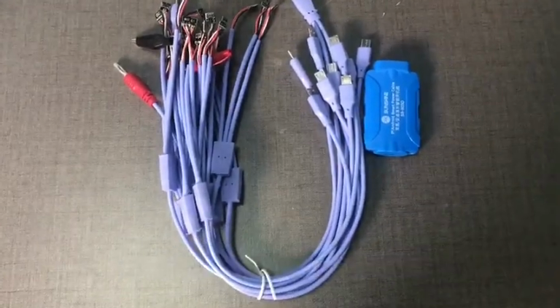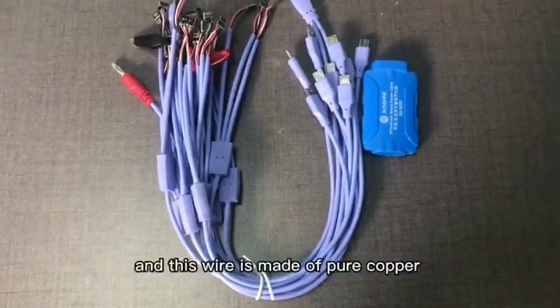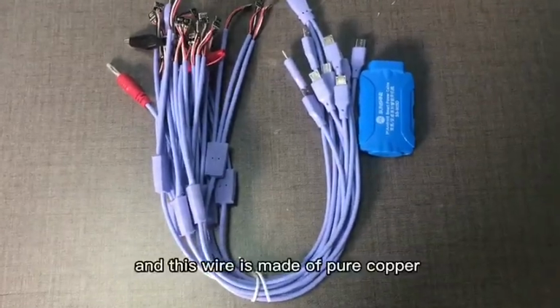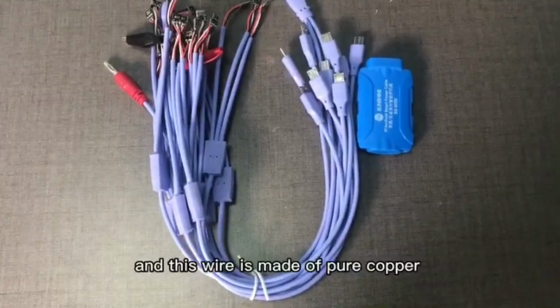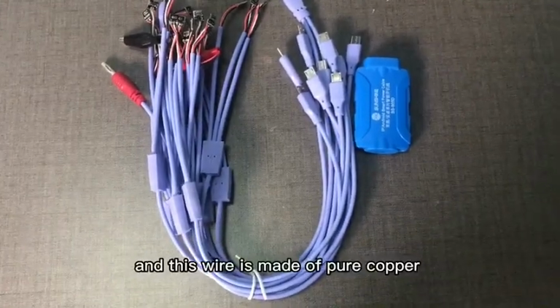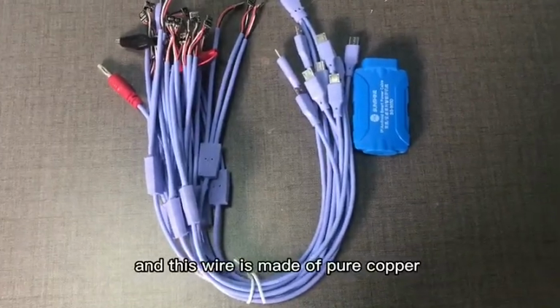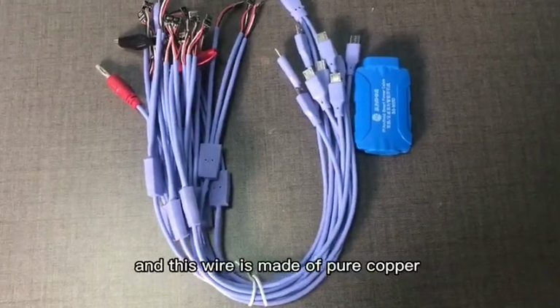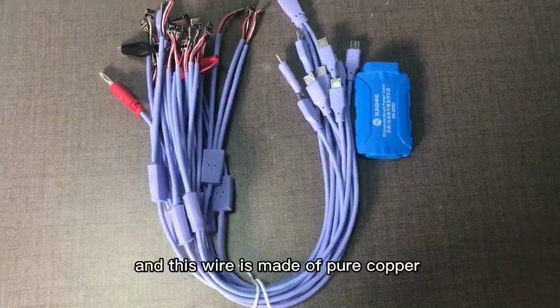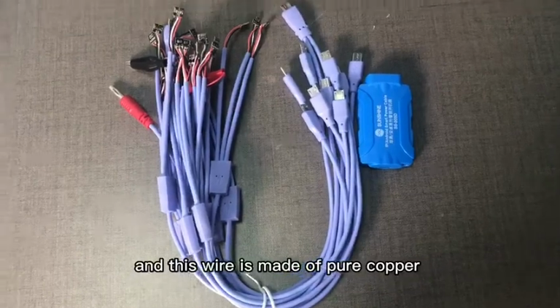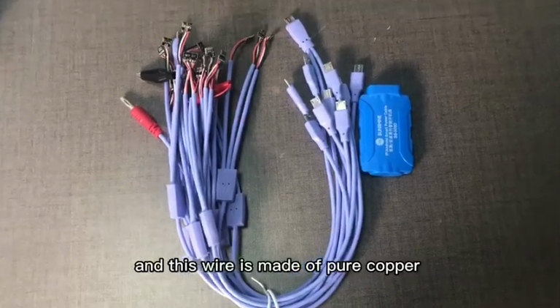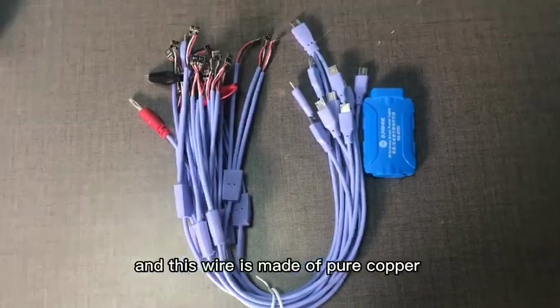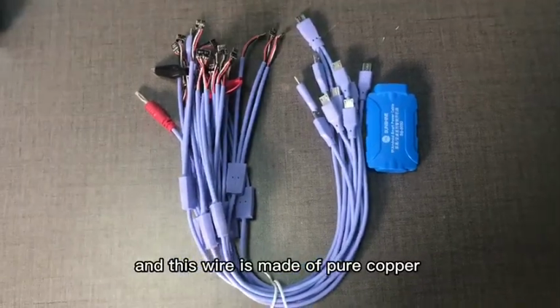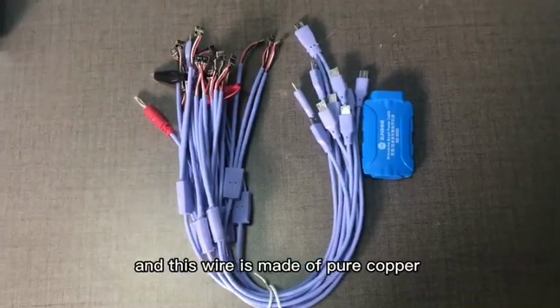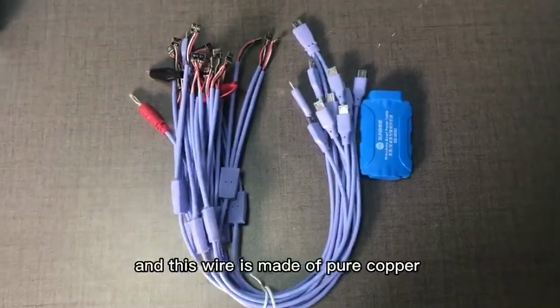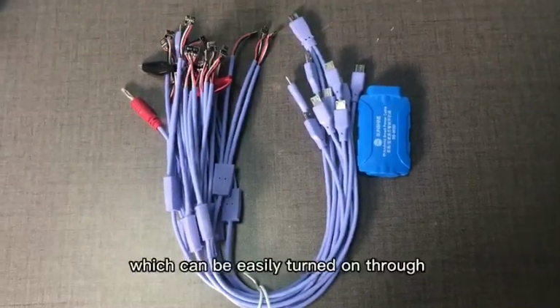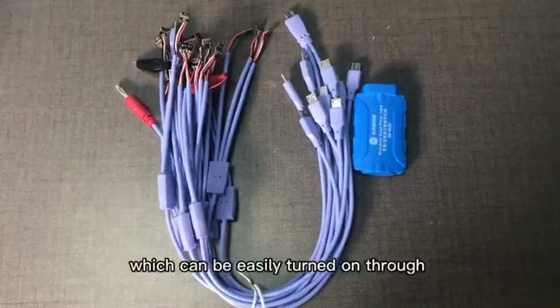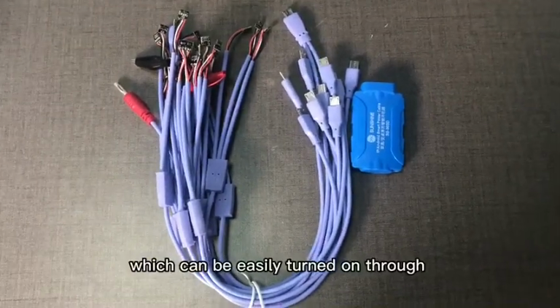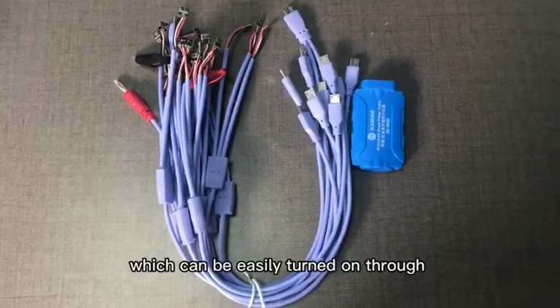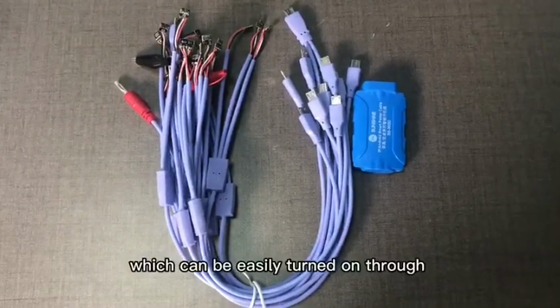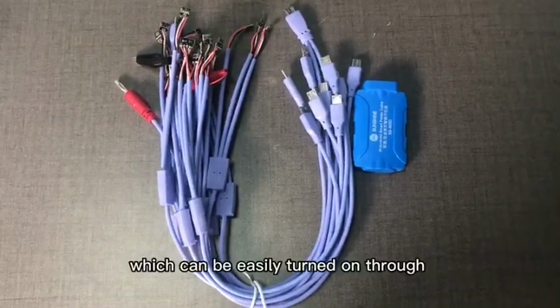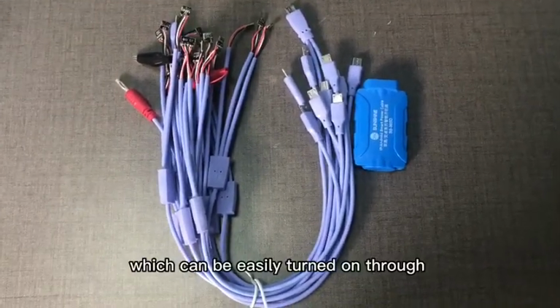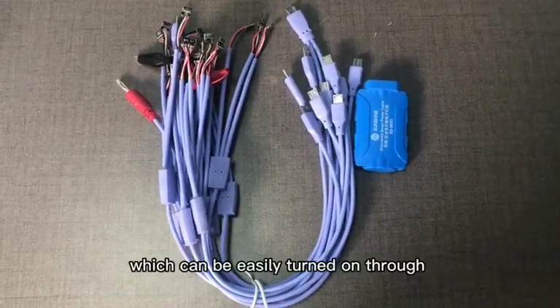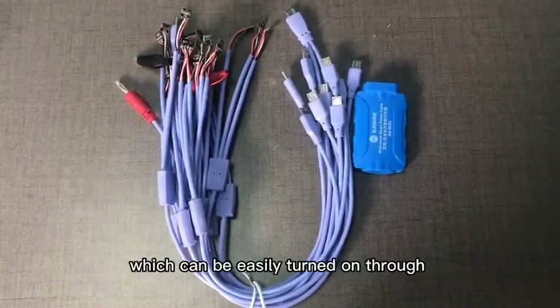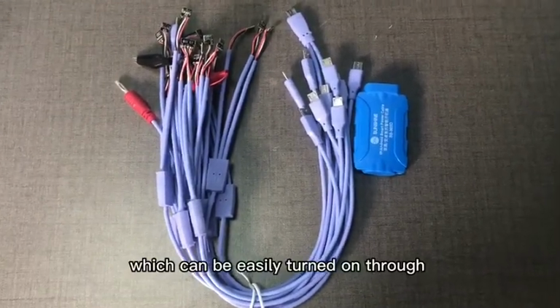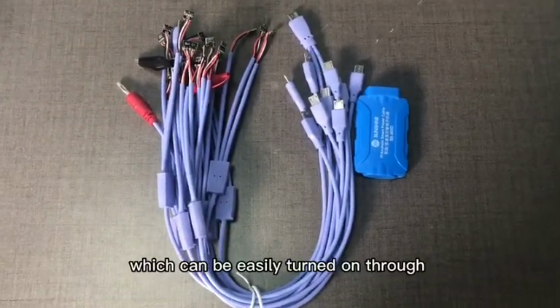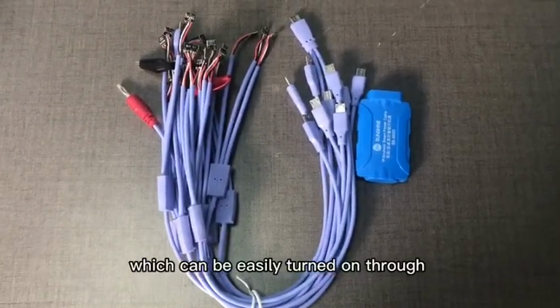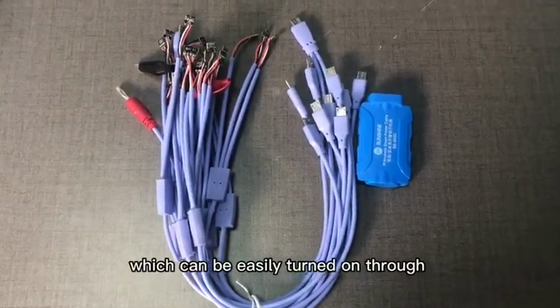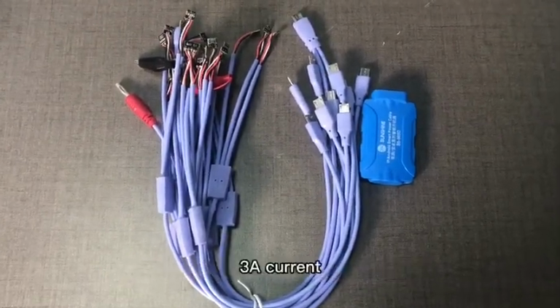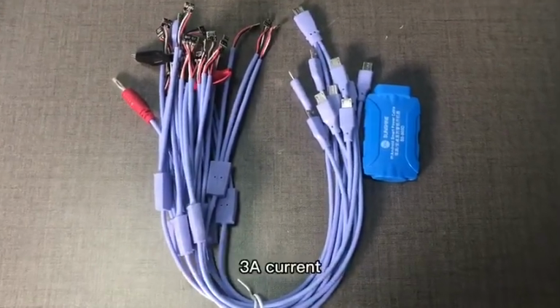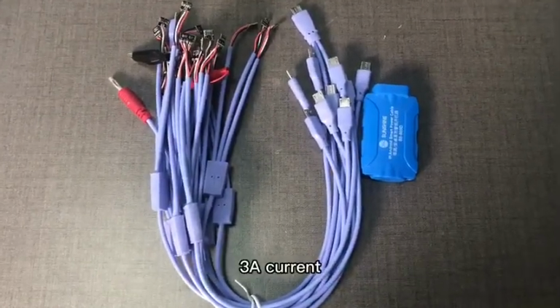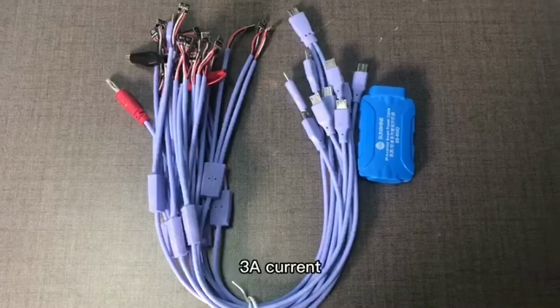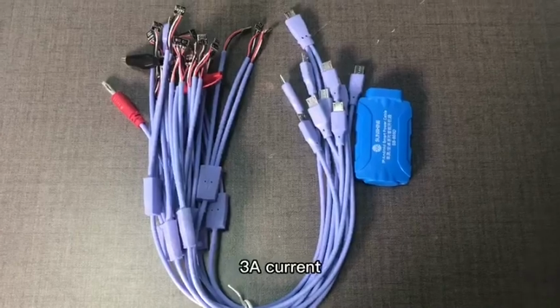This wire is made of pure copper, which can easily handle up to 3A current.